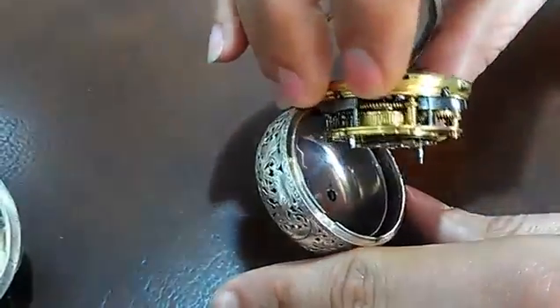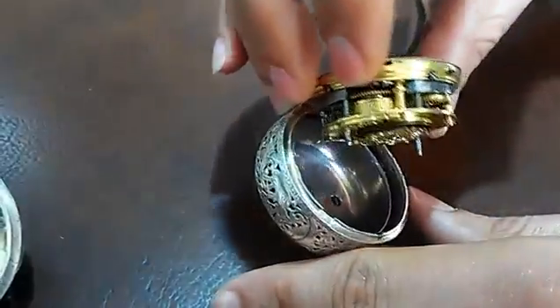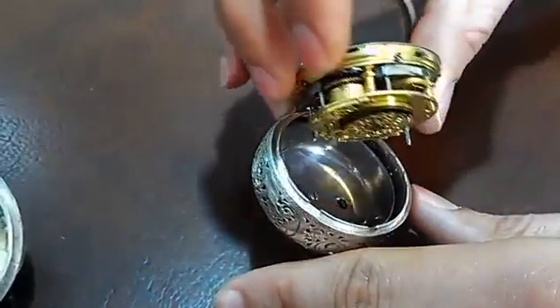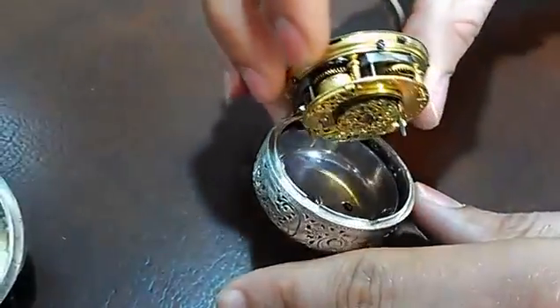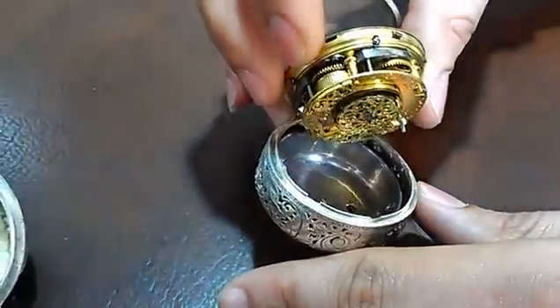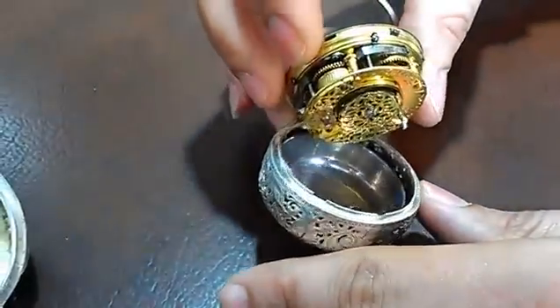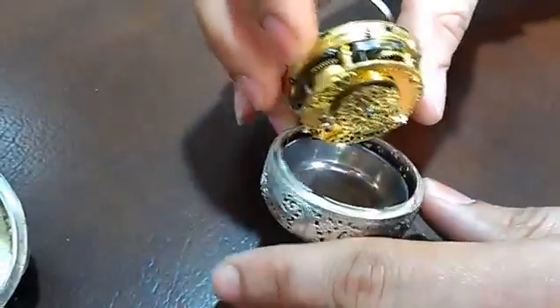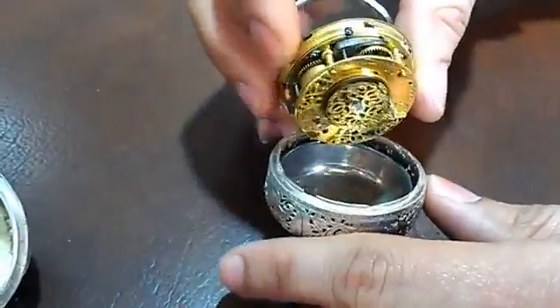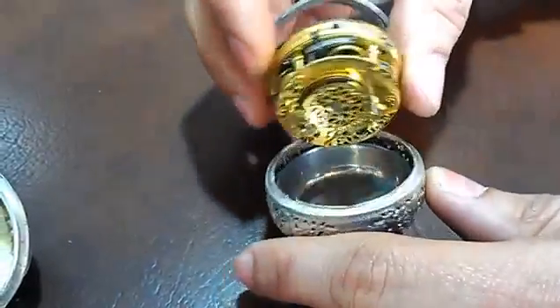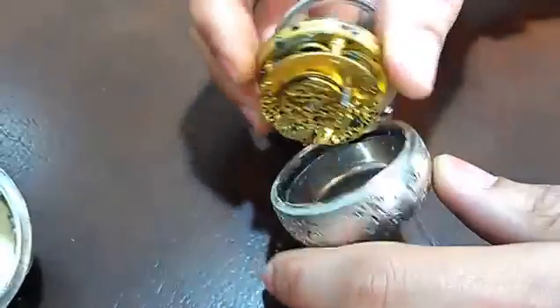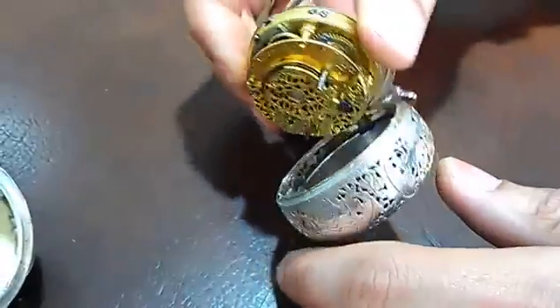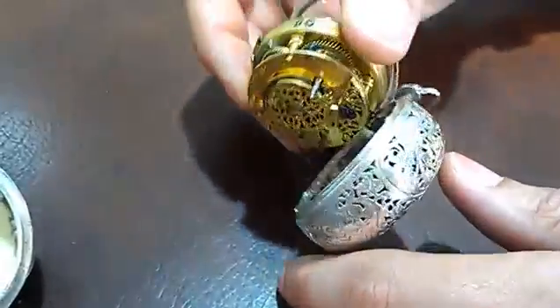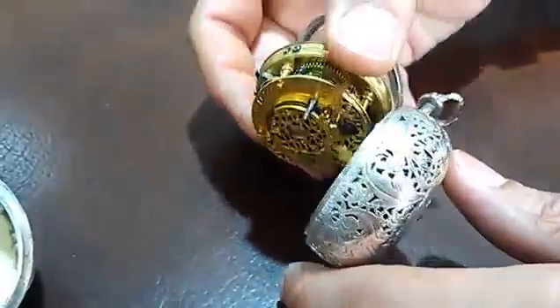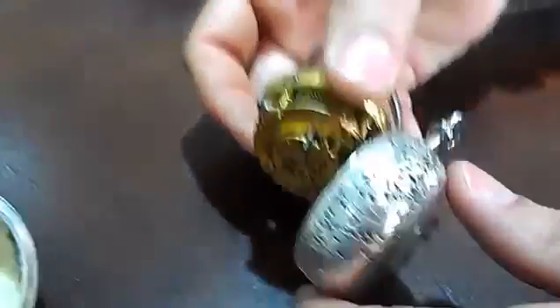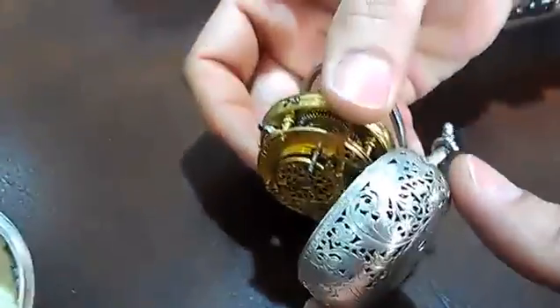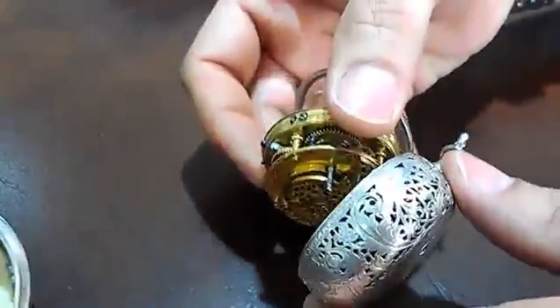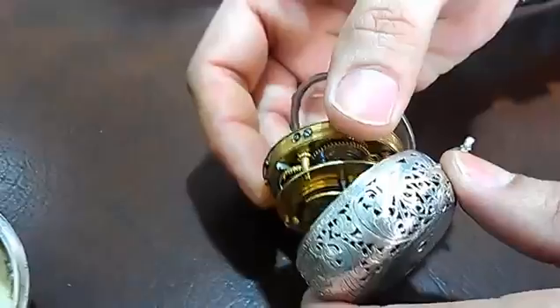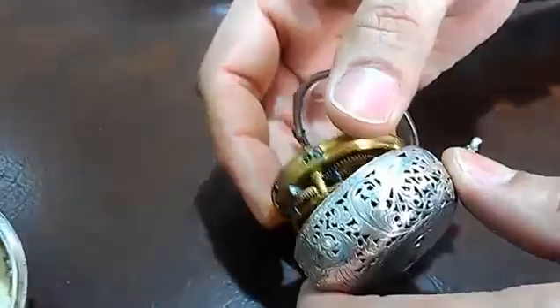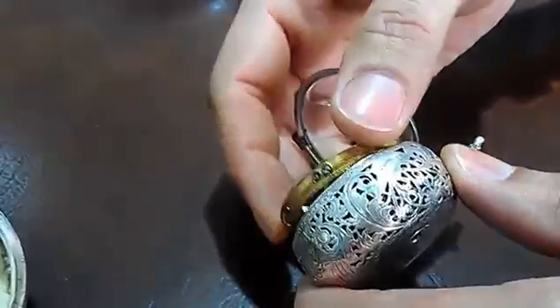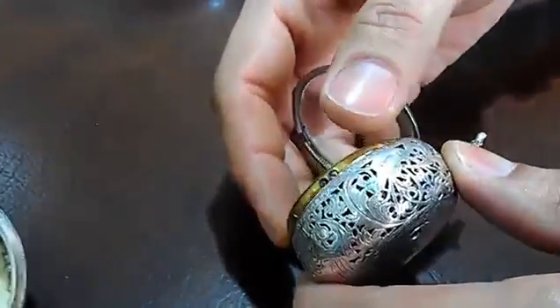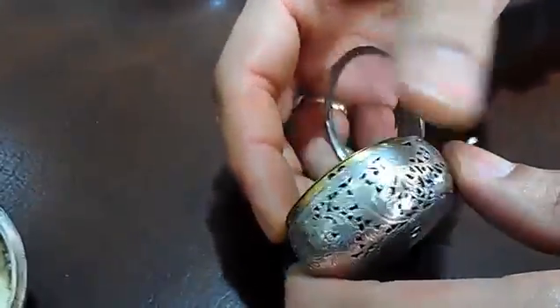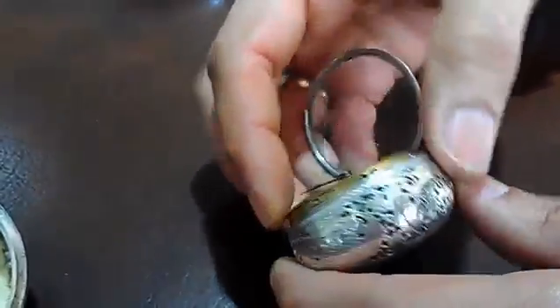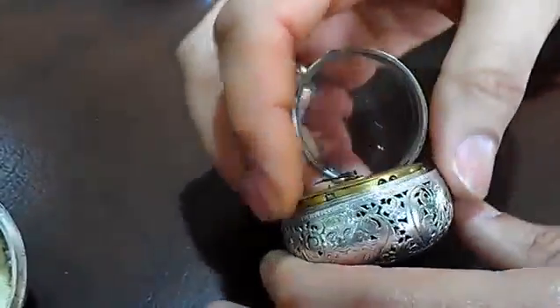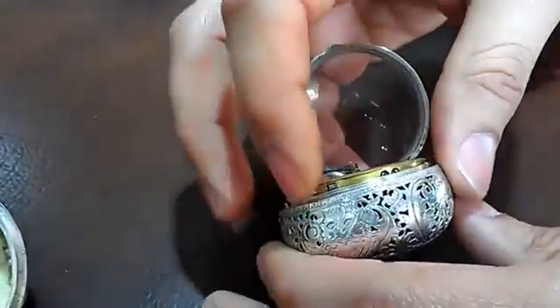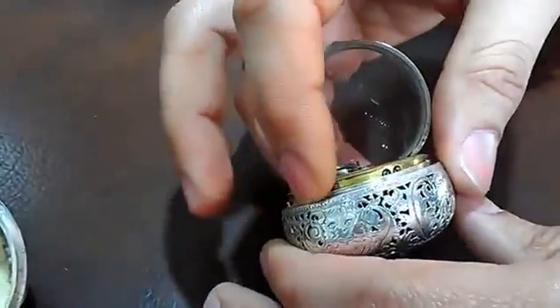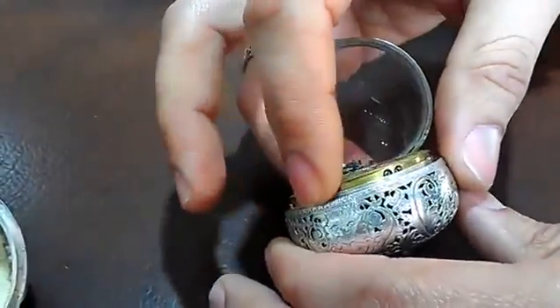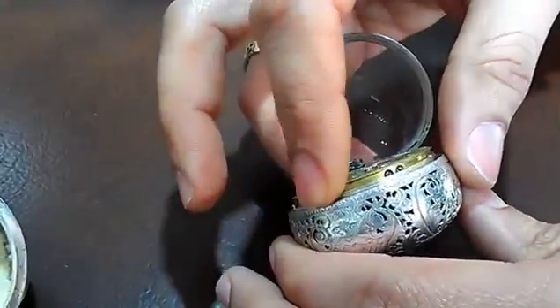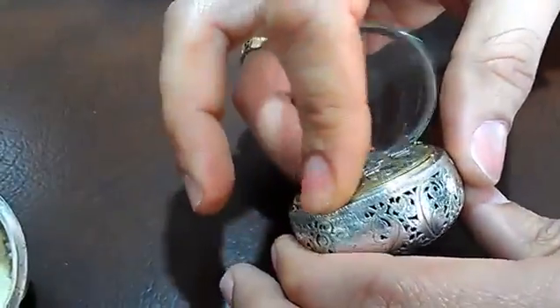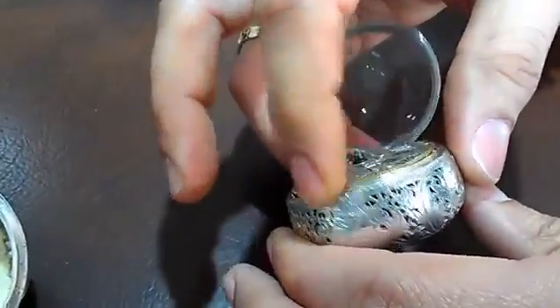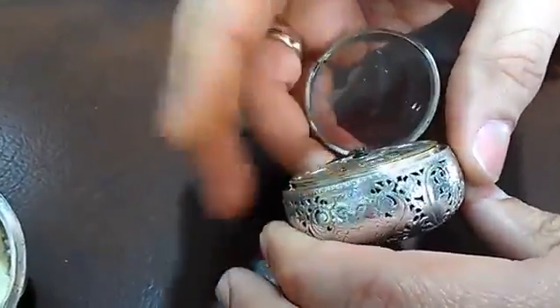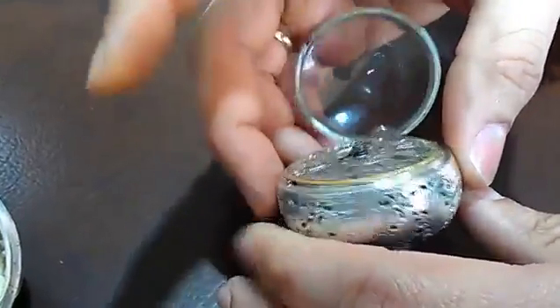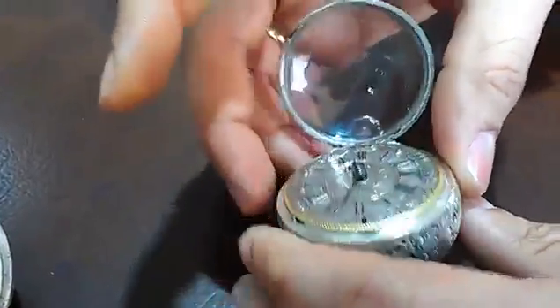1700s silver watch, all handmade. Fixed at Heming Plaza George.